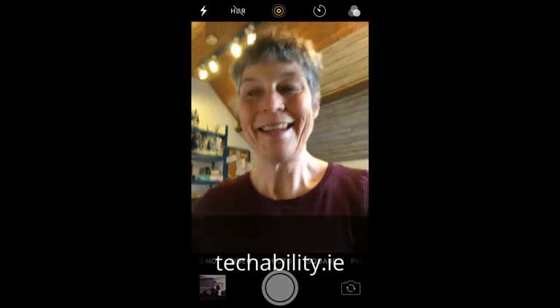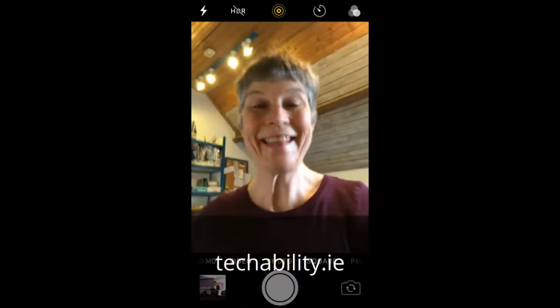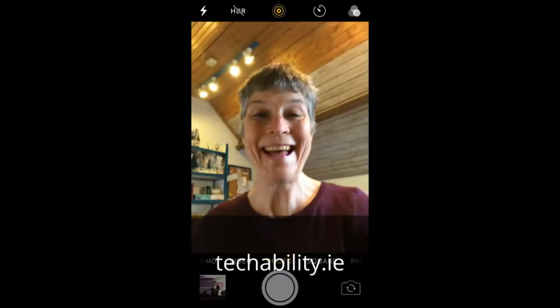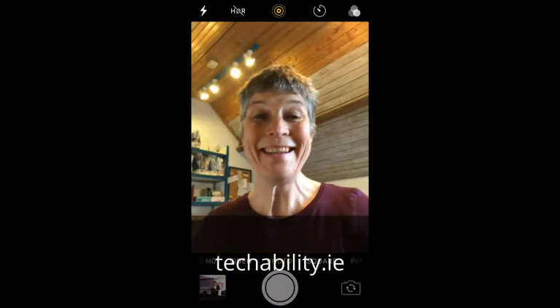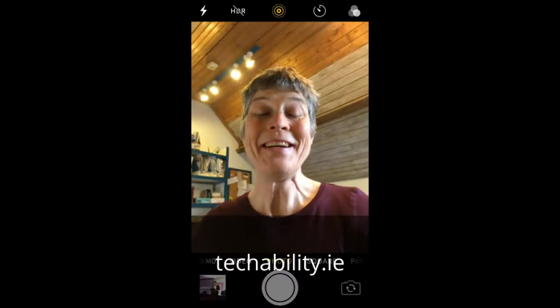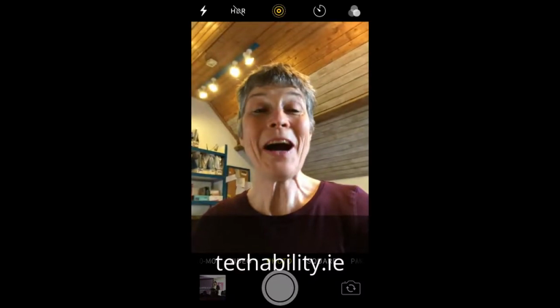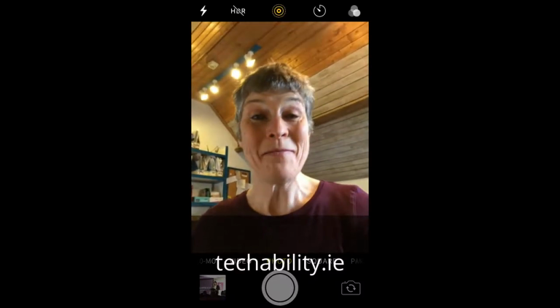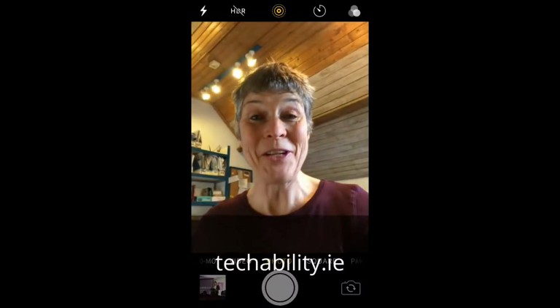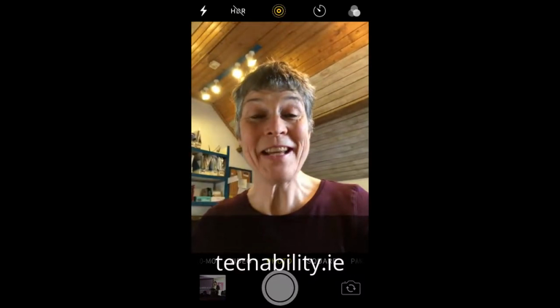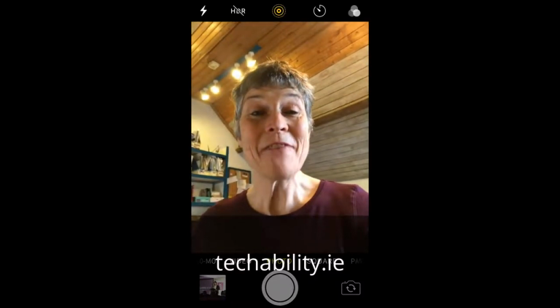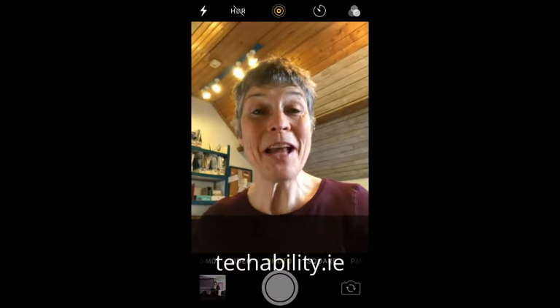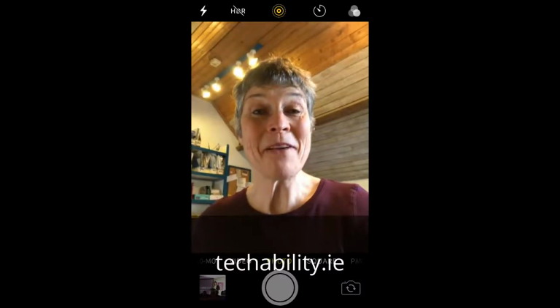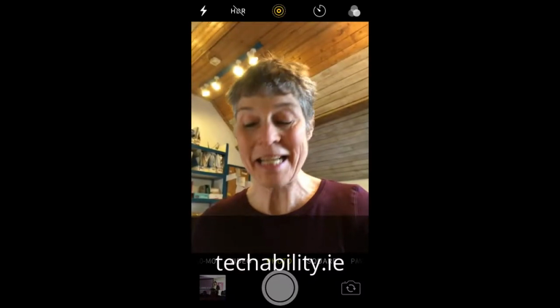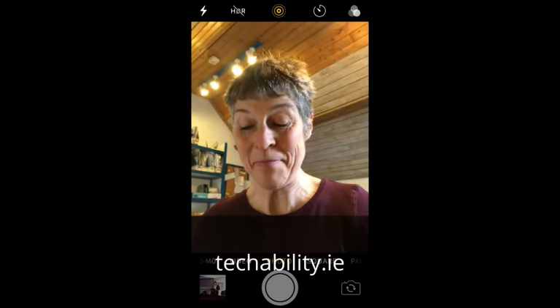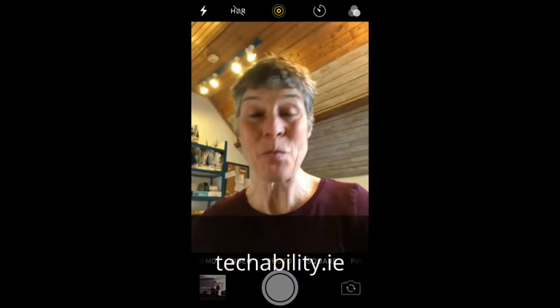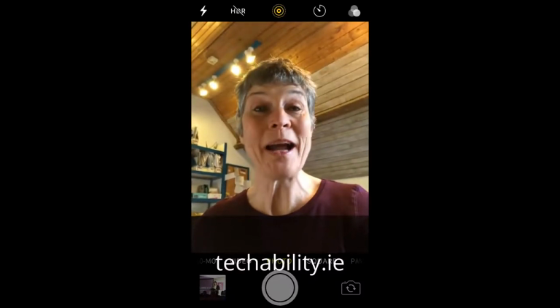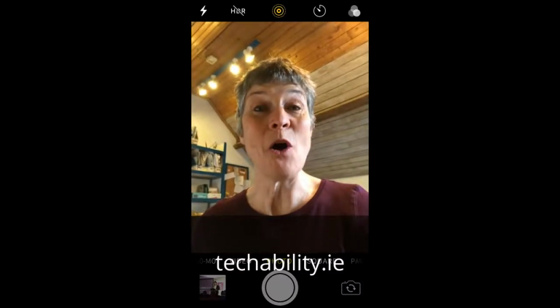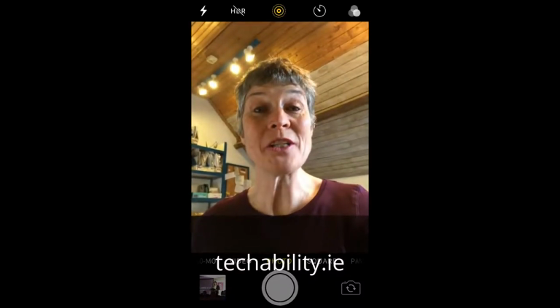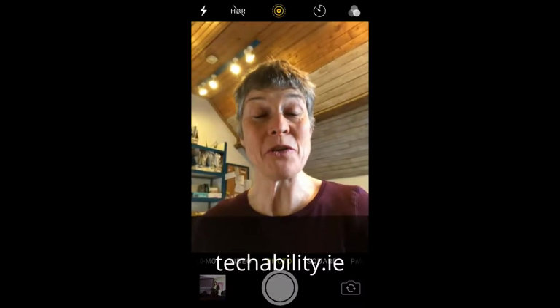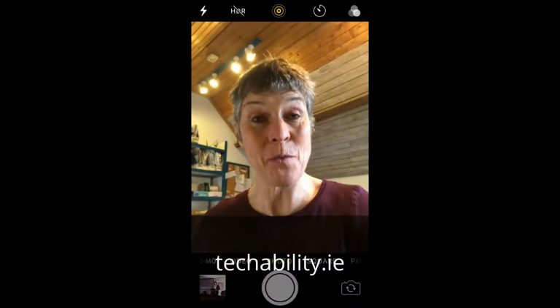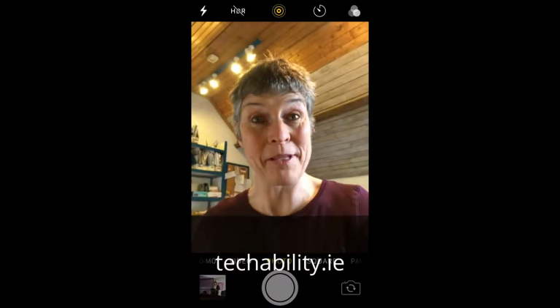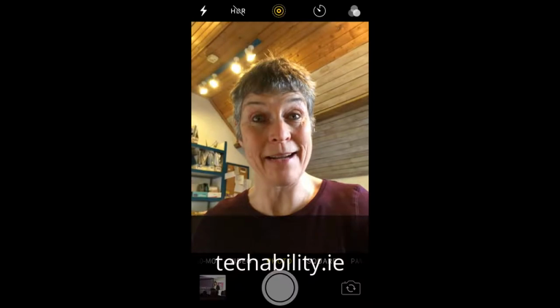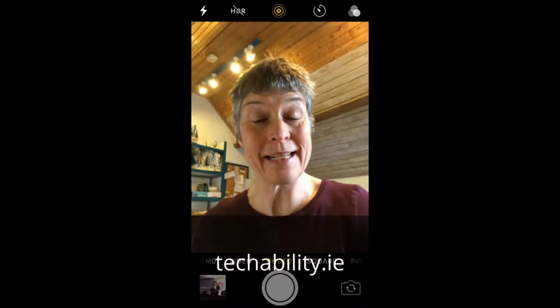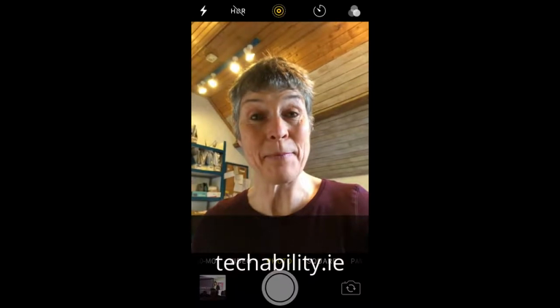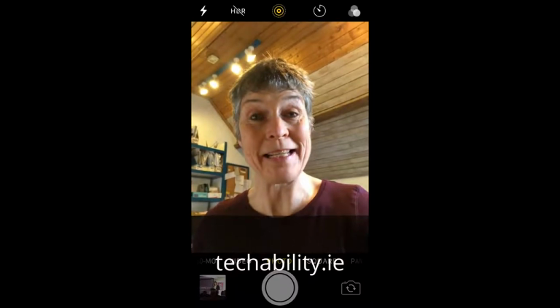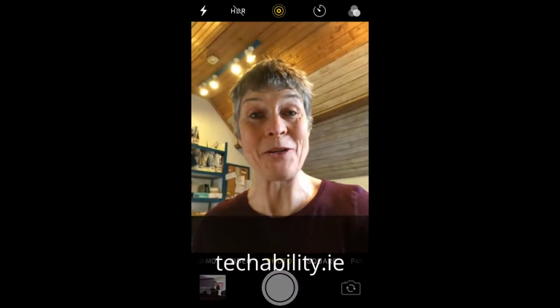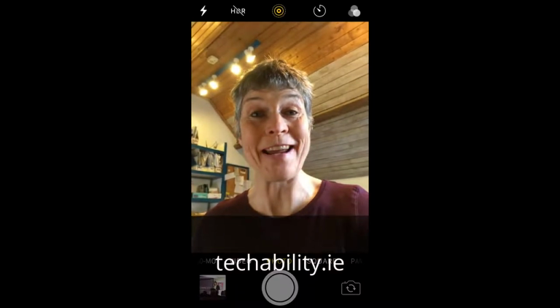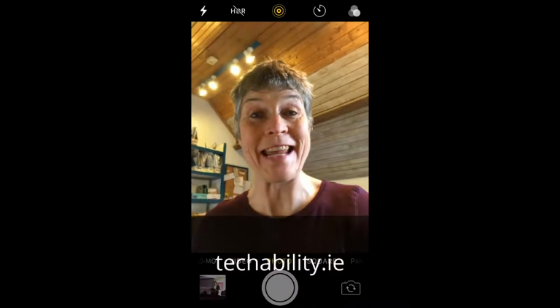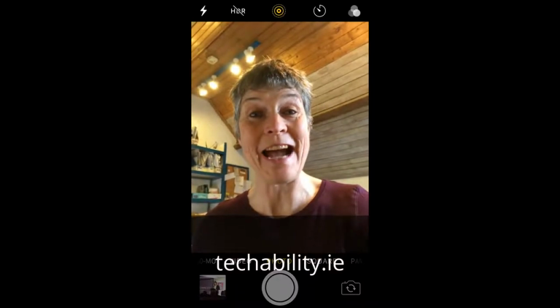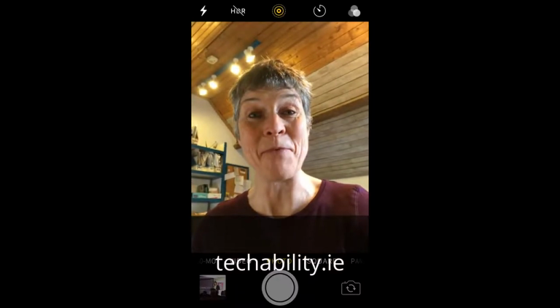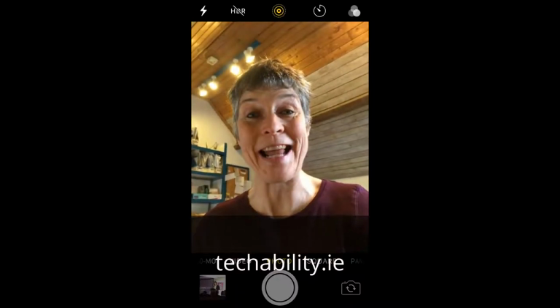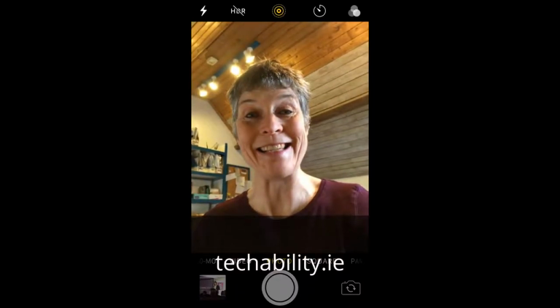Hey there, I'm Imogen. If you like my tips, why not go to the website techability.ie and book a lesson.